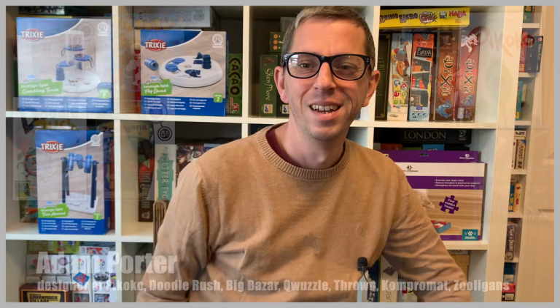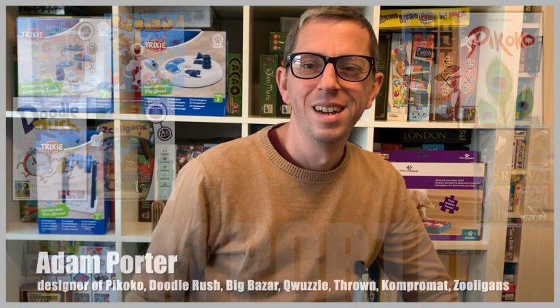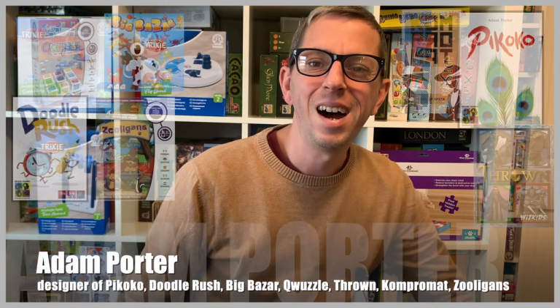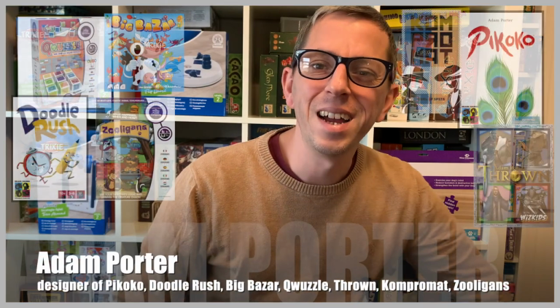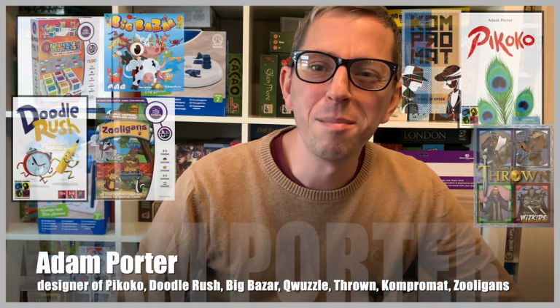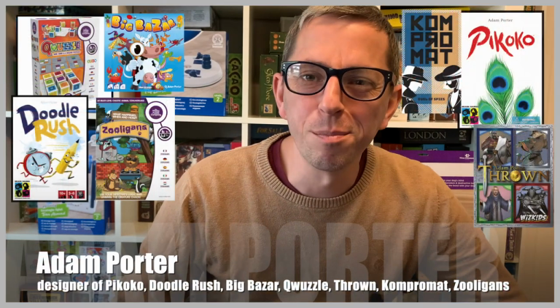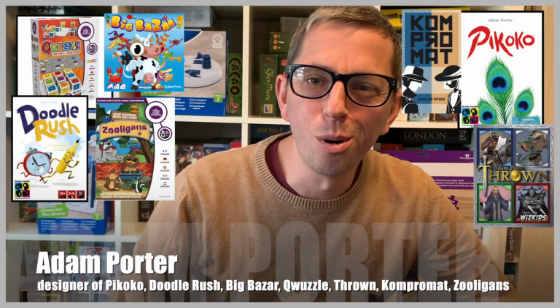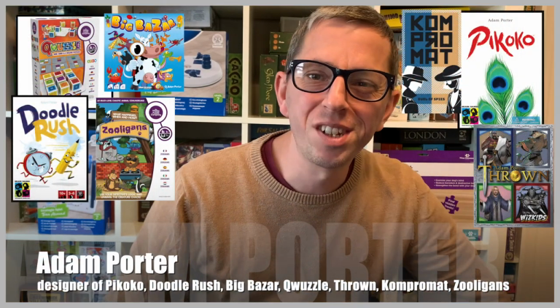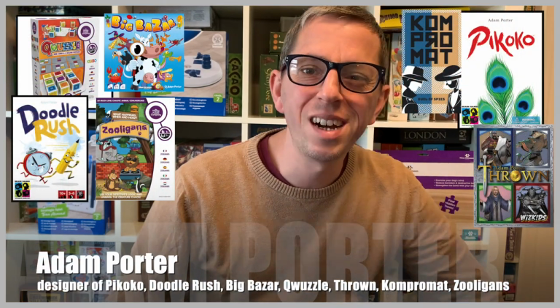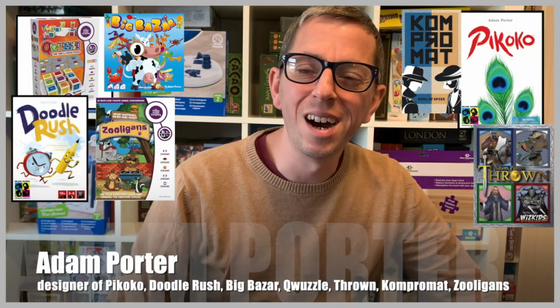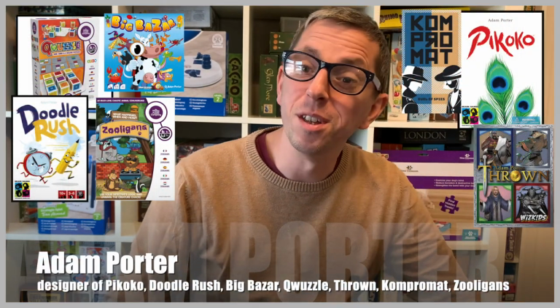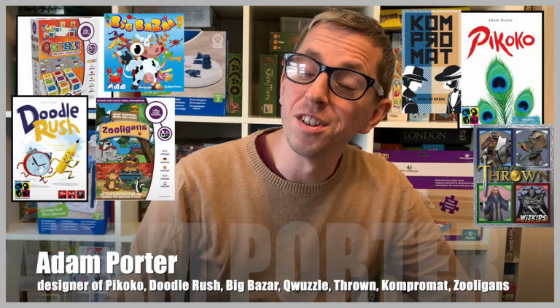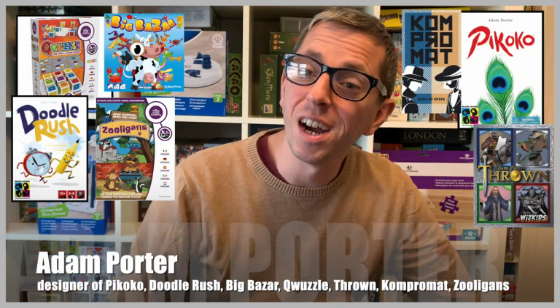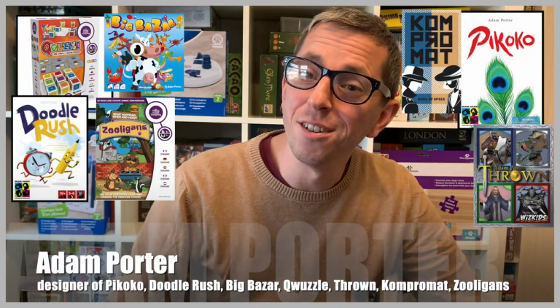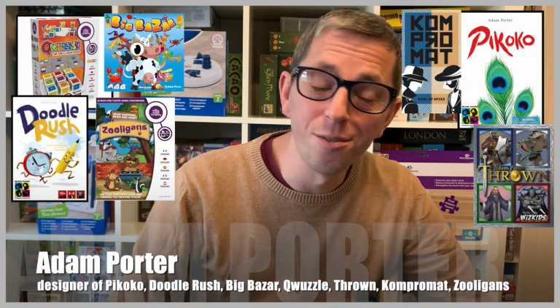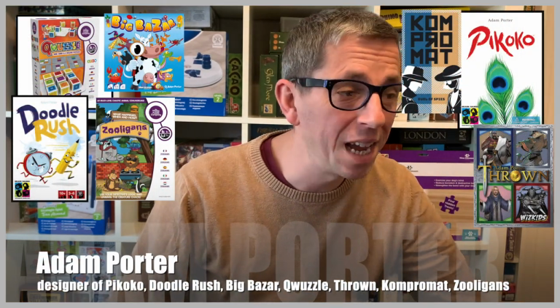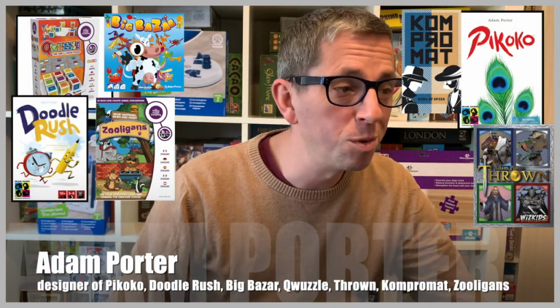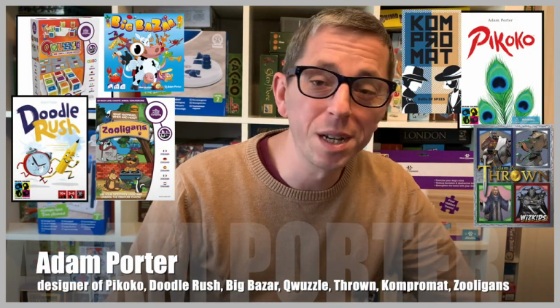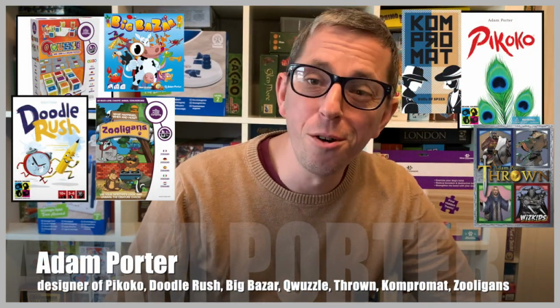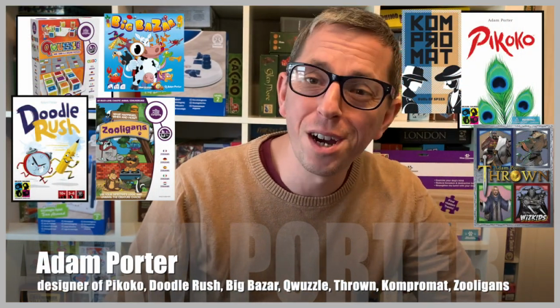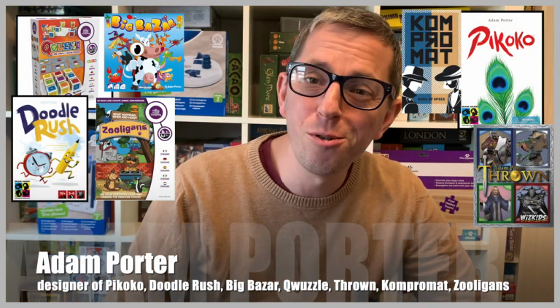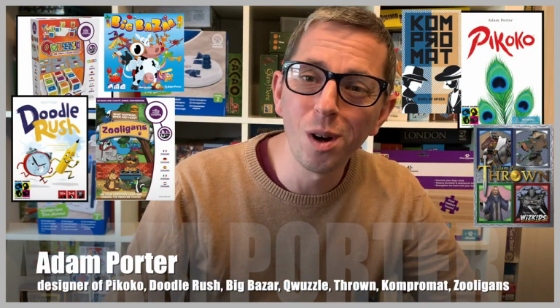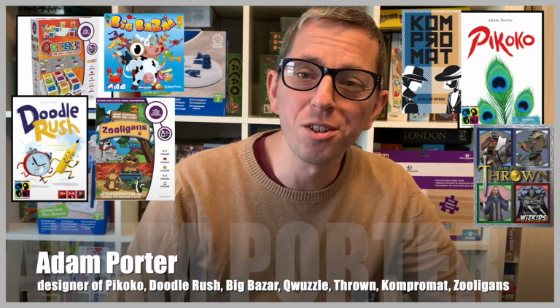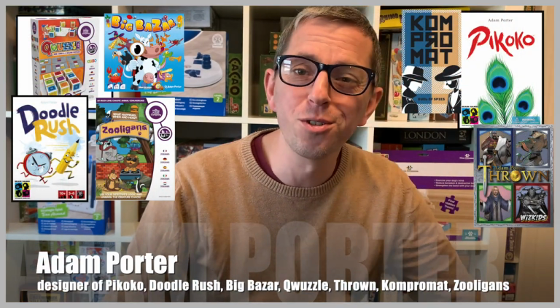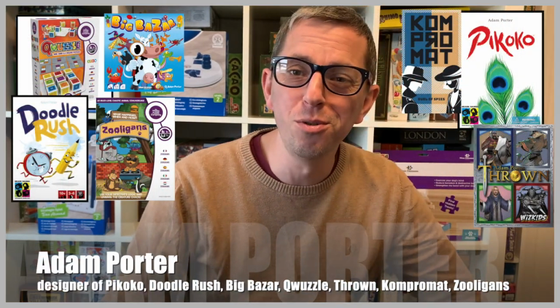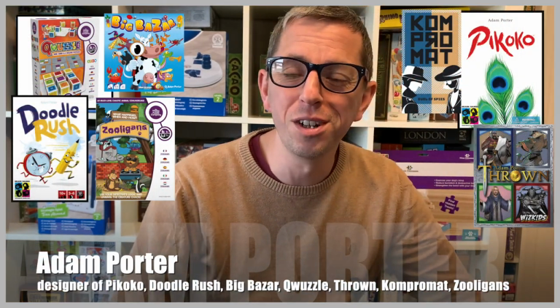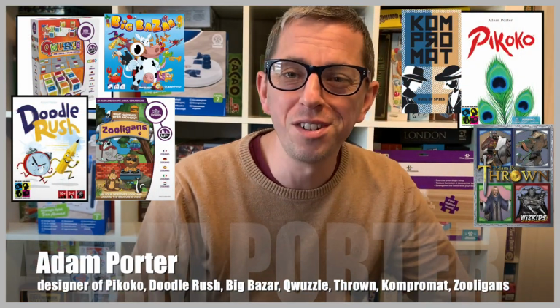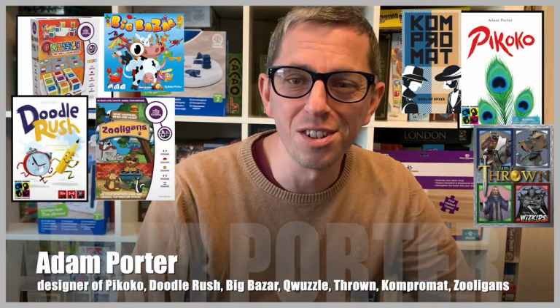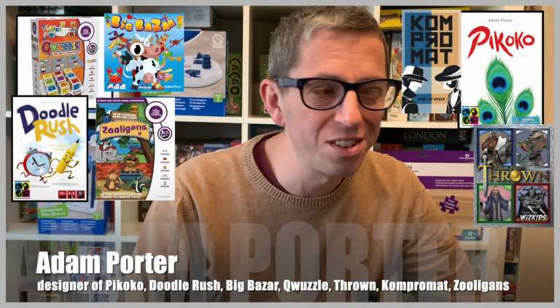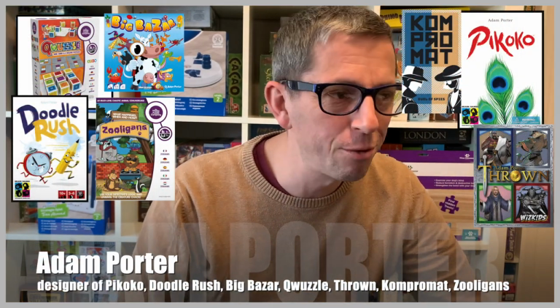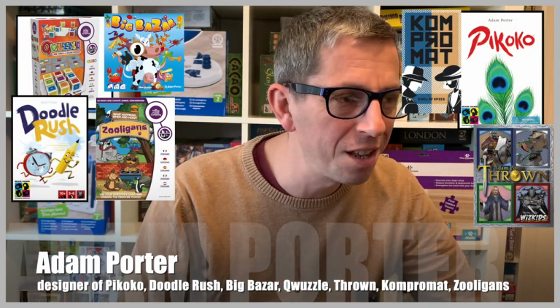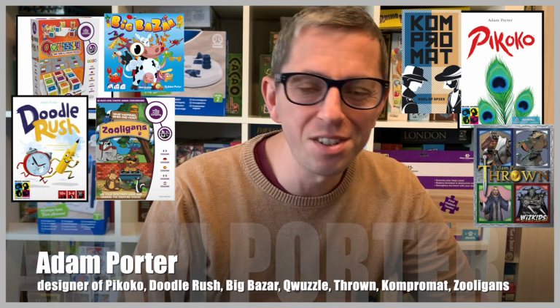Hi, I'm Adam Porter. I'm the designer of the games PicoCo, Quuzzle, Zooligans and several others.